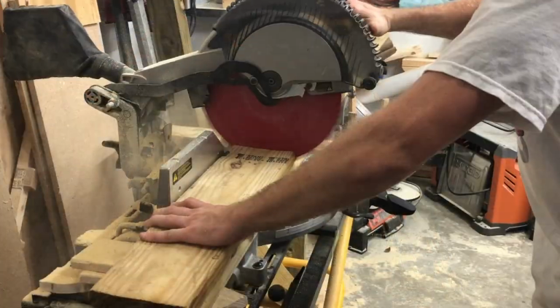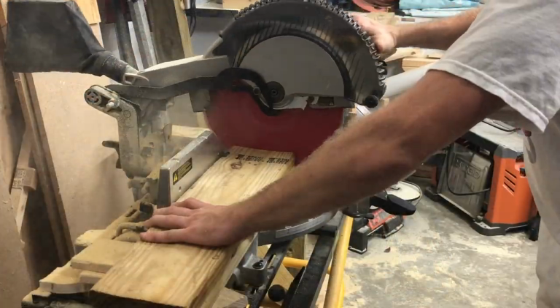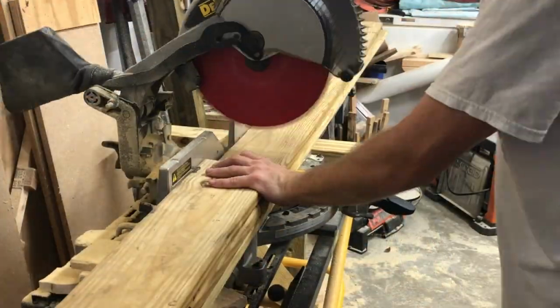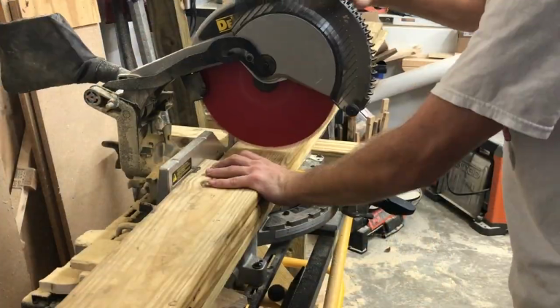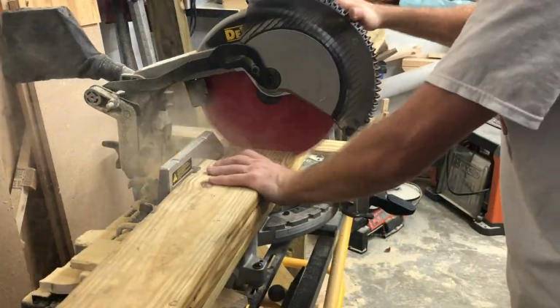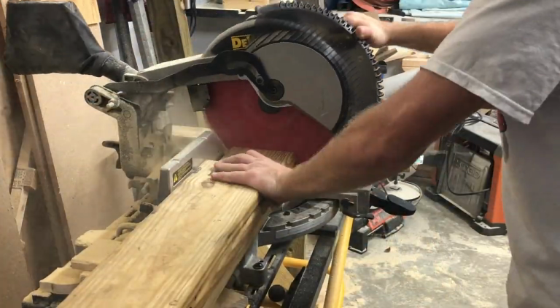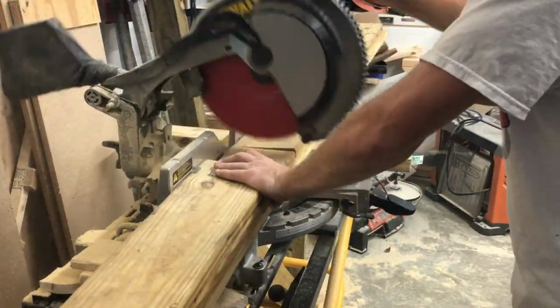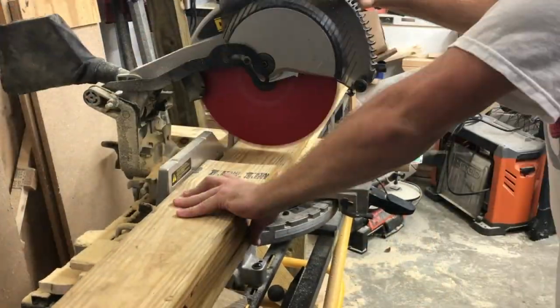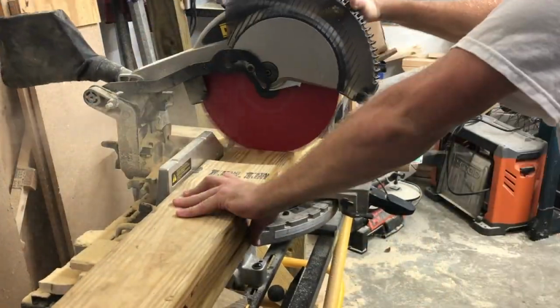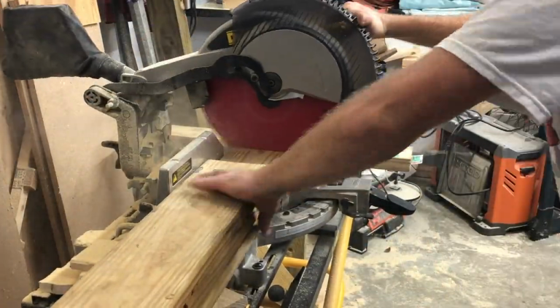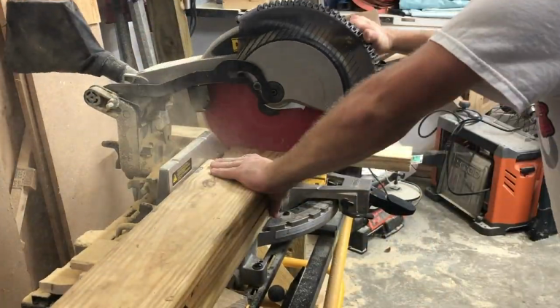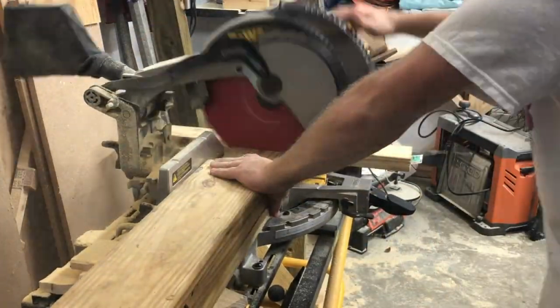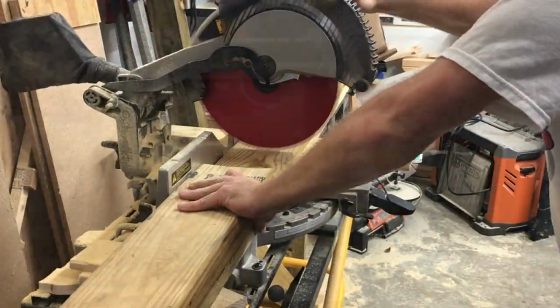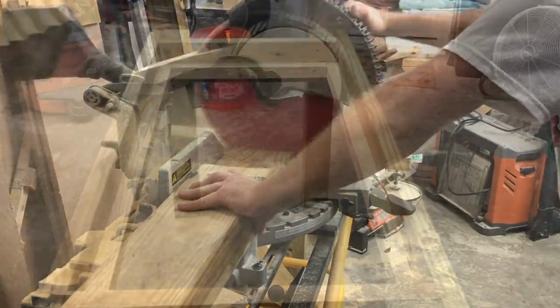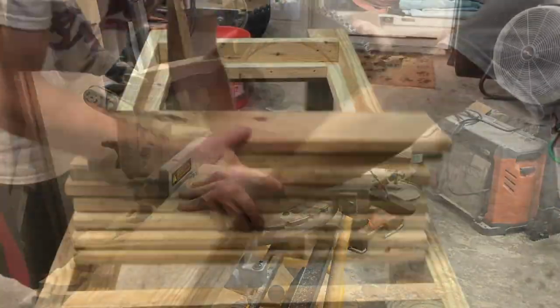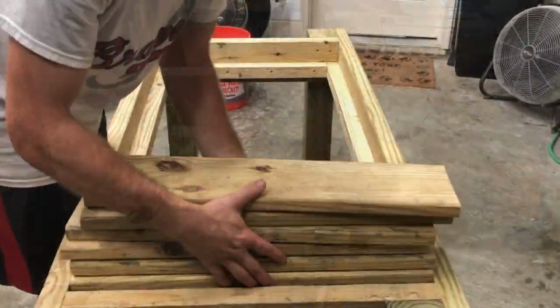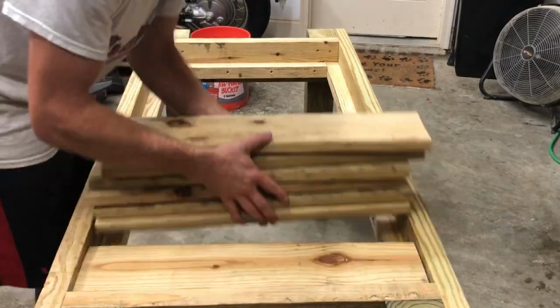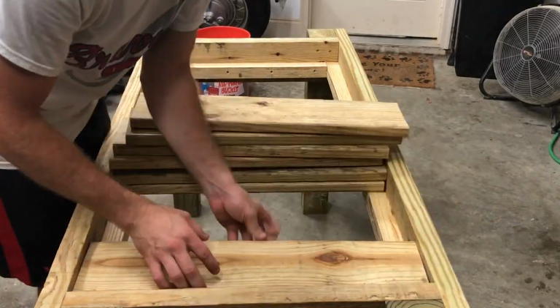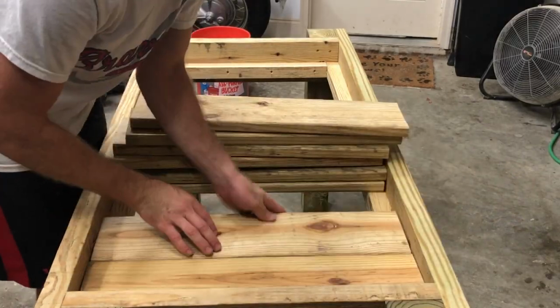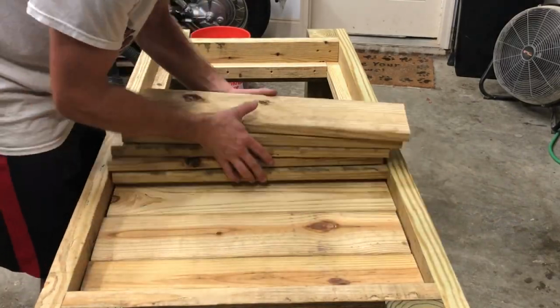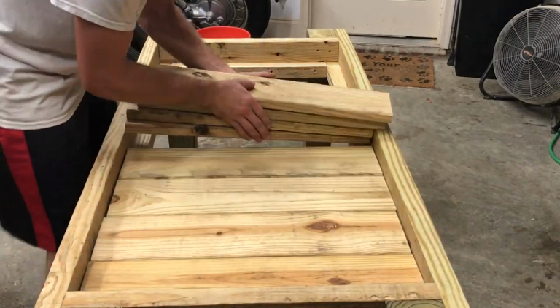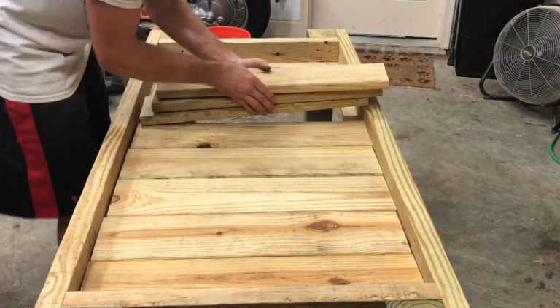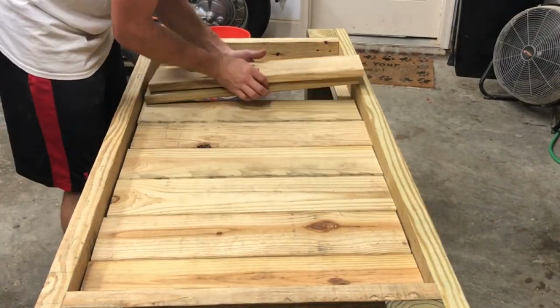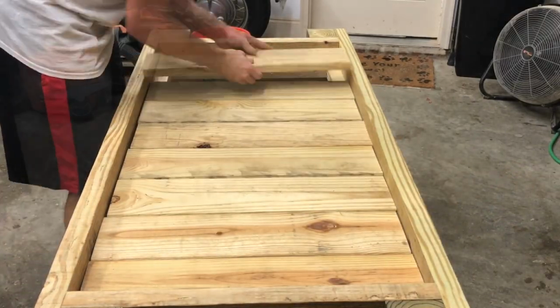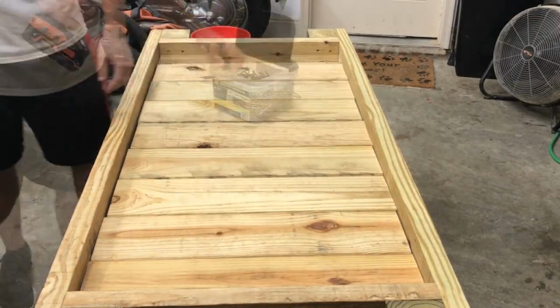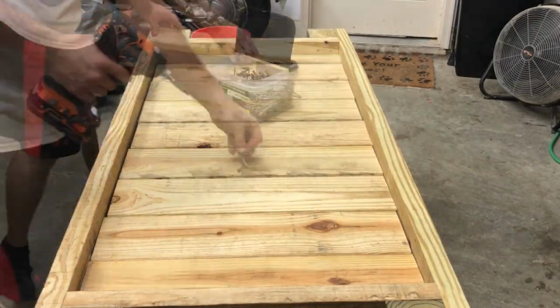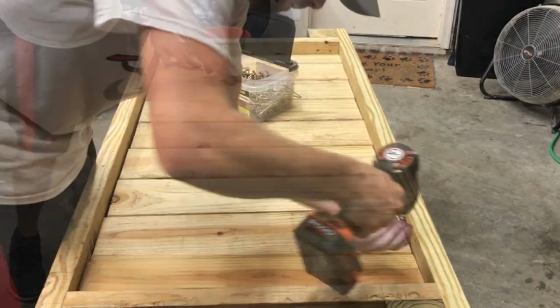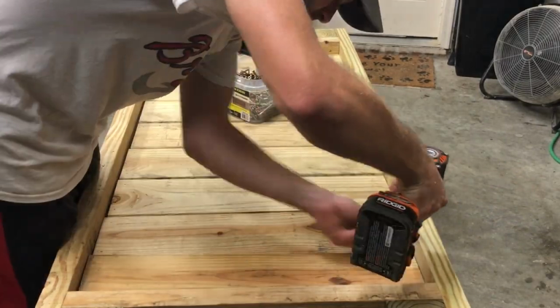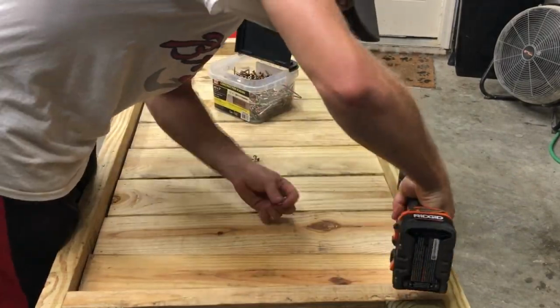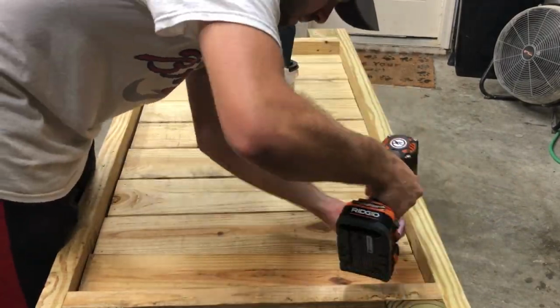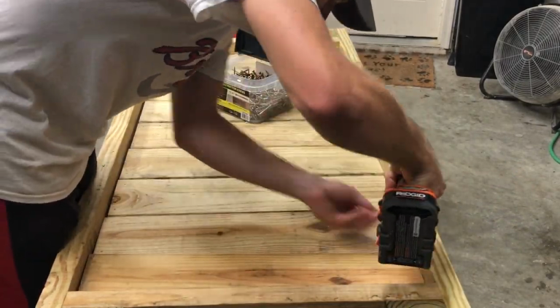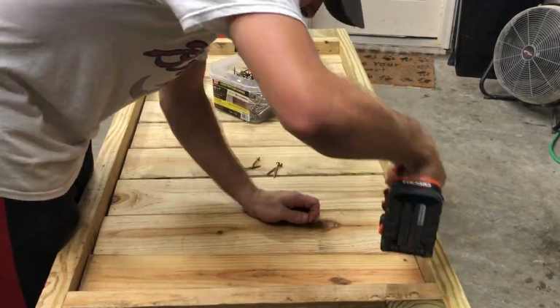Then I began breaking down some five-quarter decking stock I had left over from a shed project. This is what I used for the feeding tray.